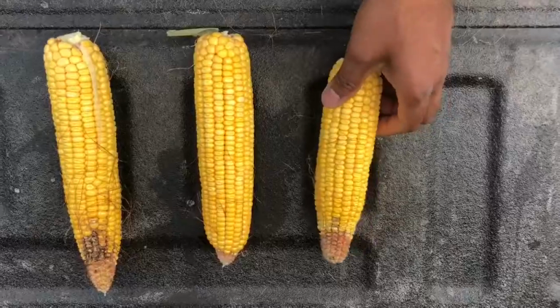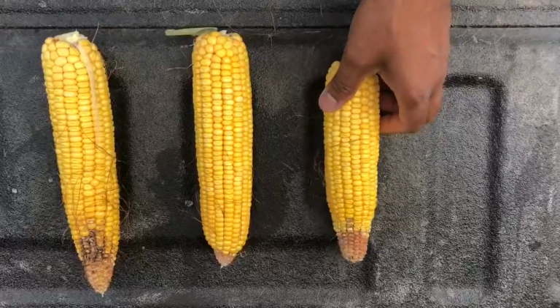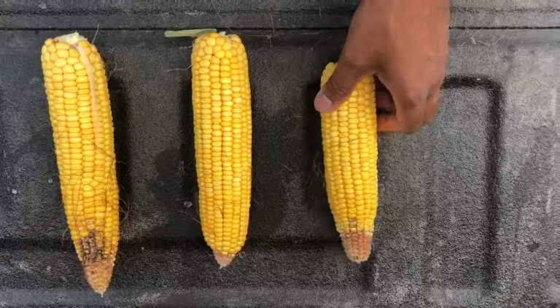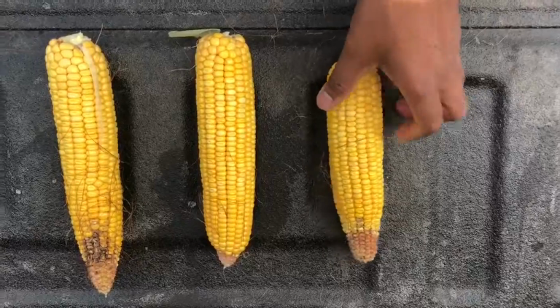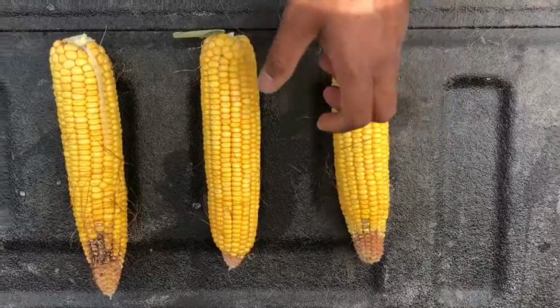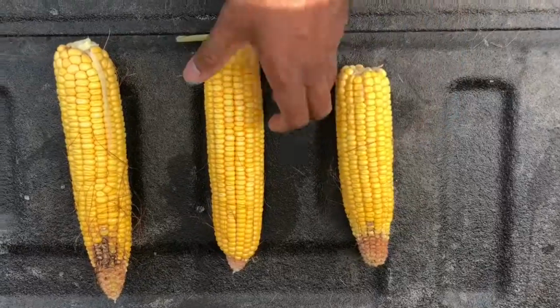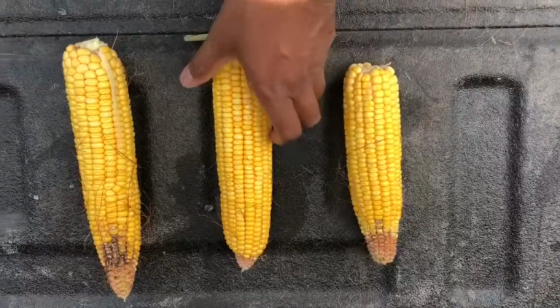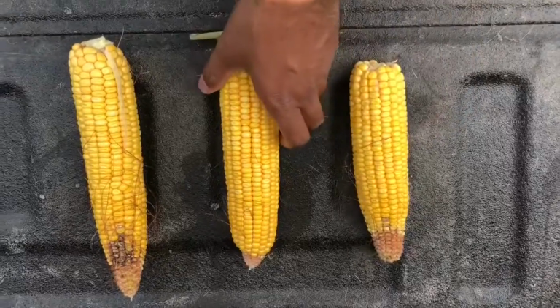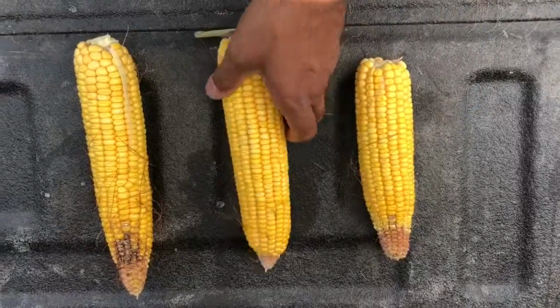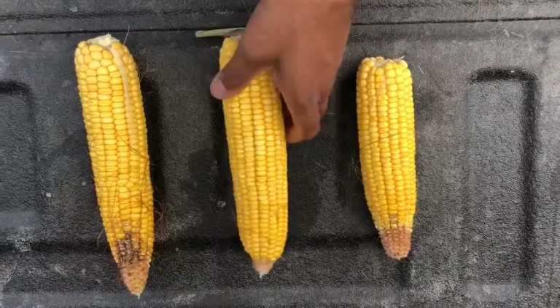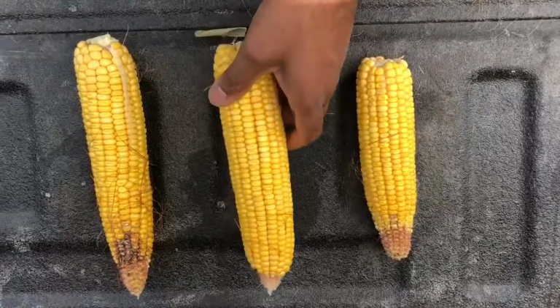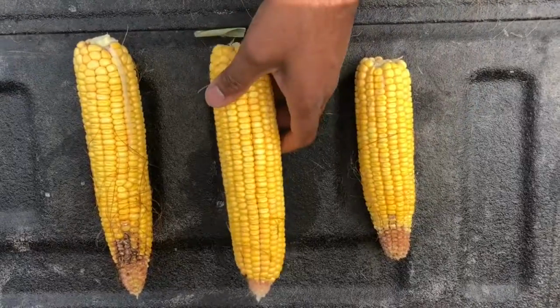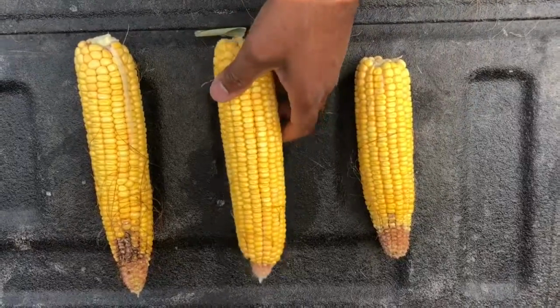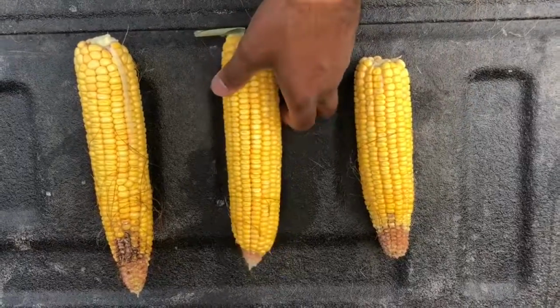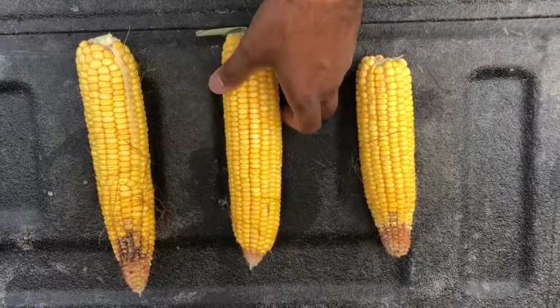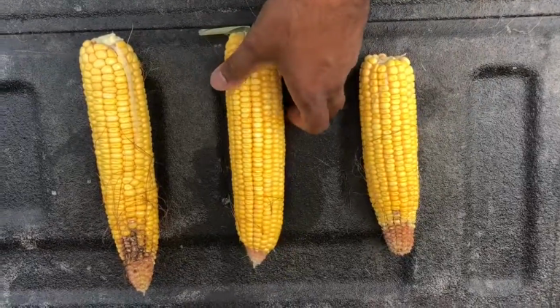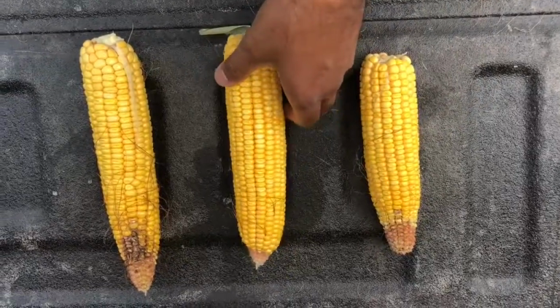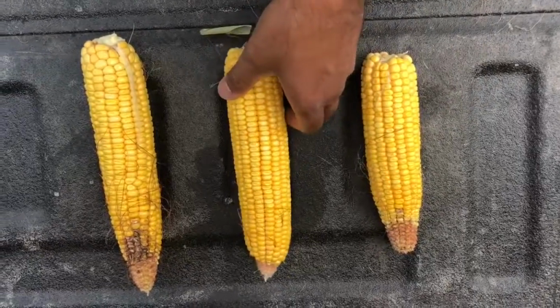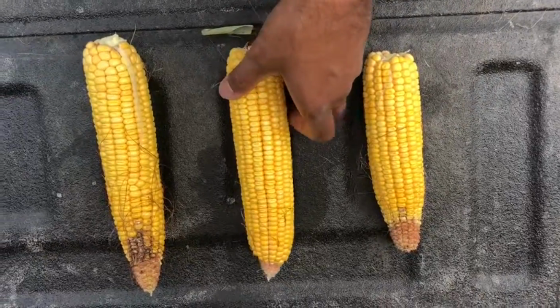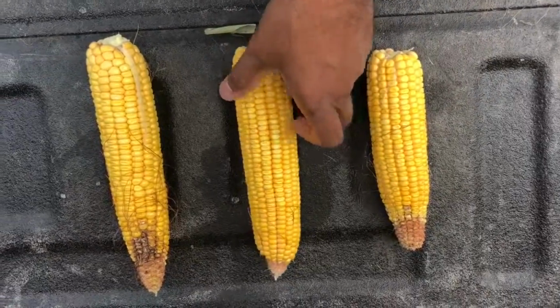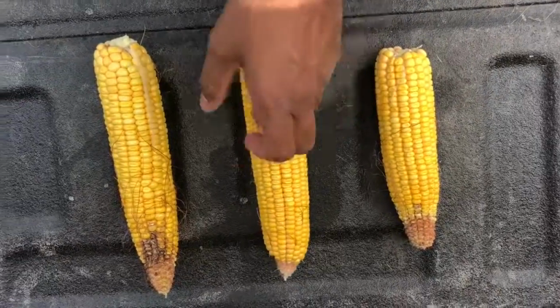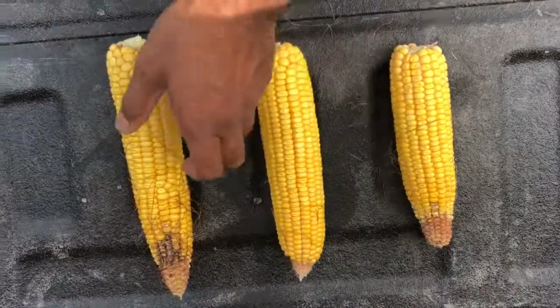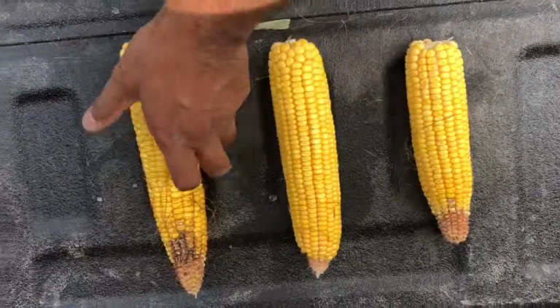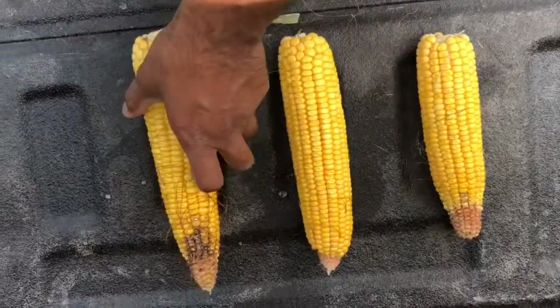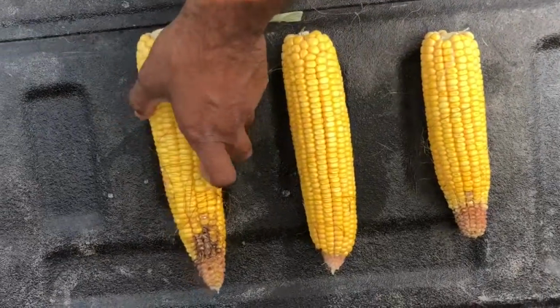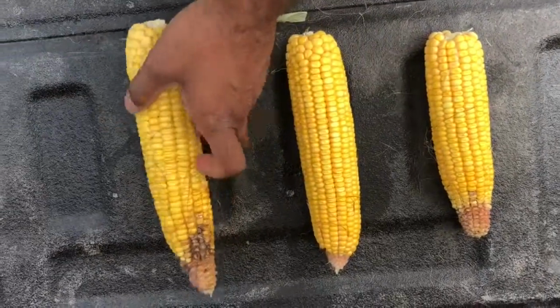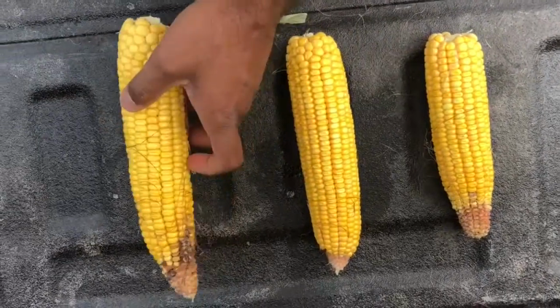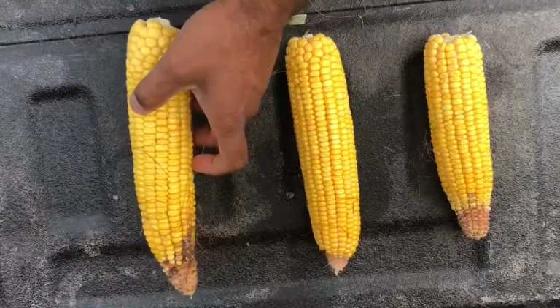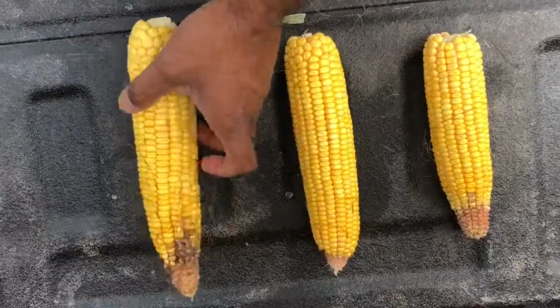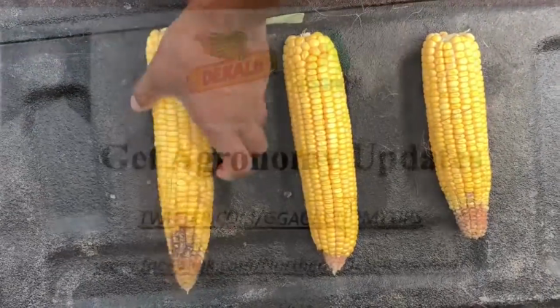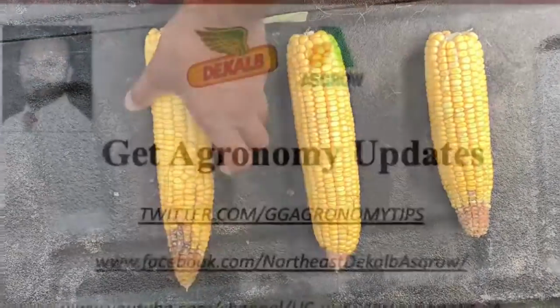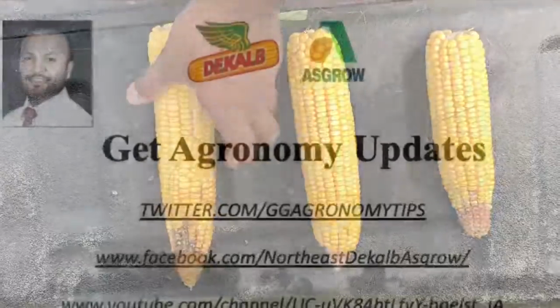So you can see the difference between DKC 4747 on the left, DKC 4754 here, and DKC 4856 on the right.